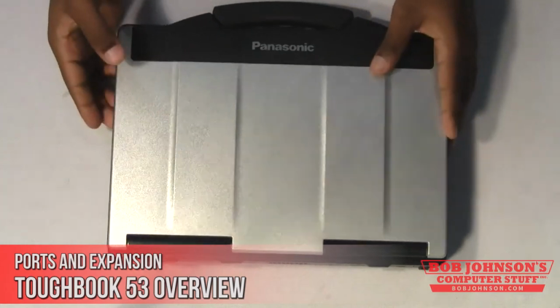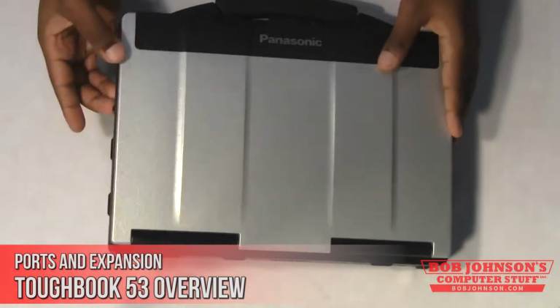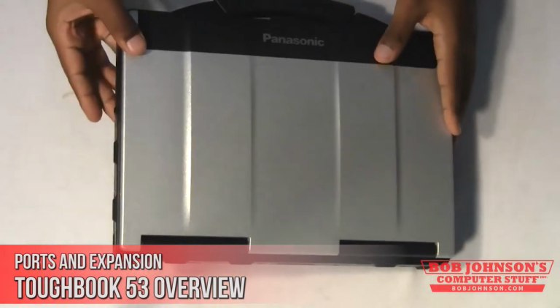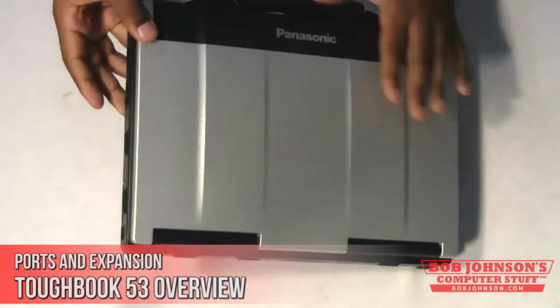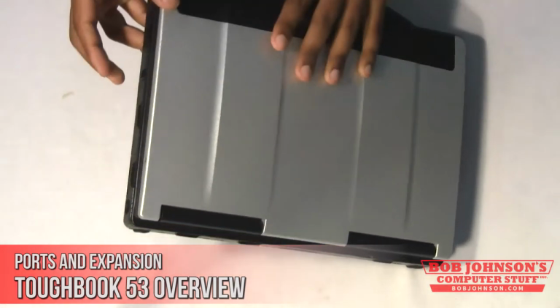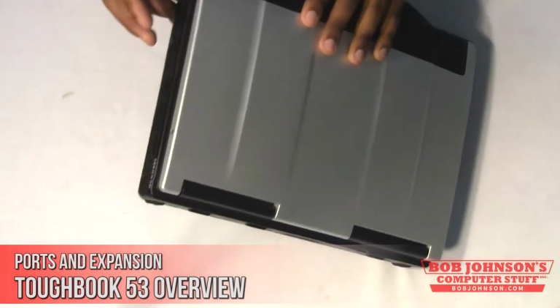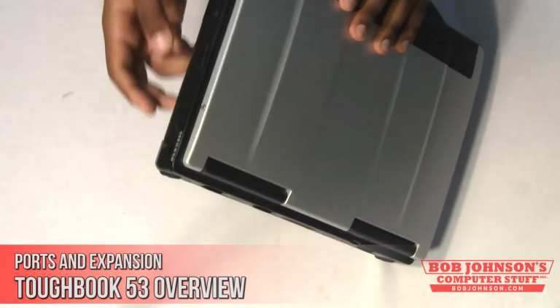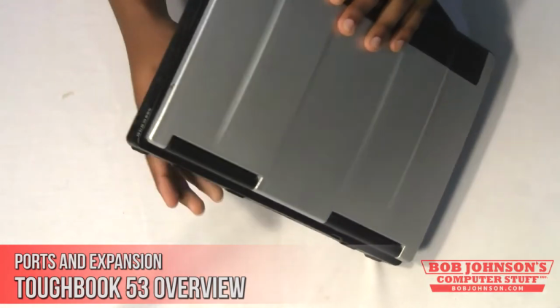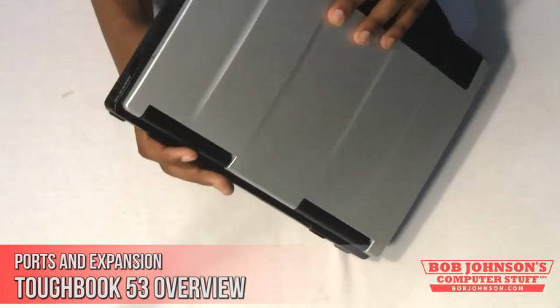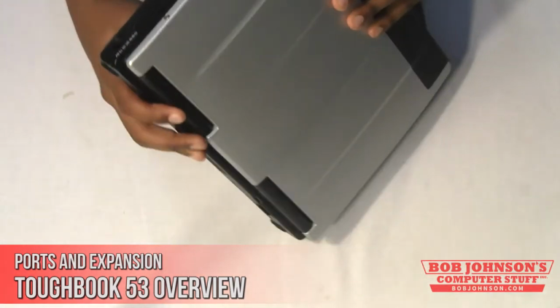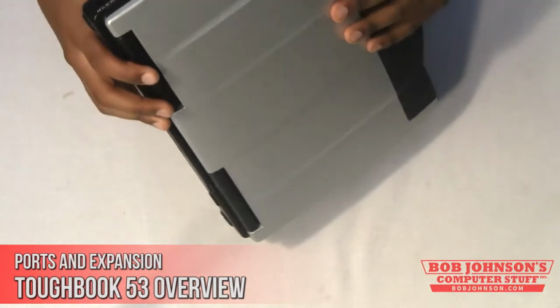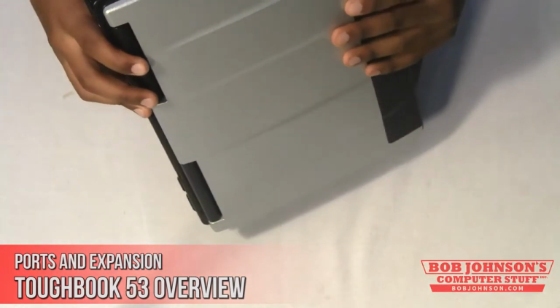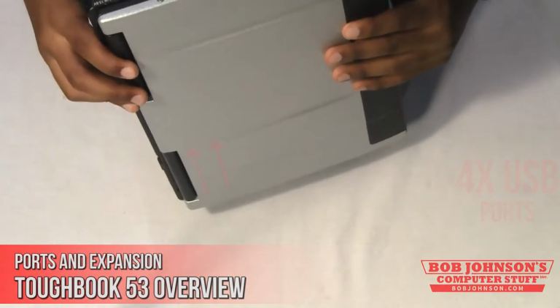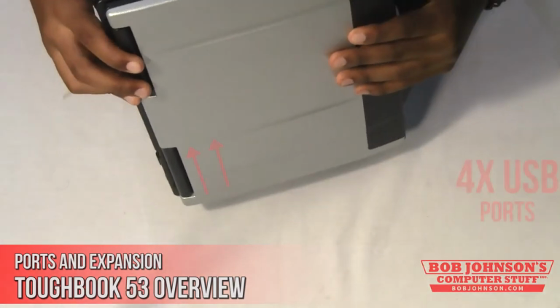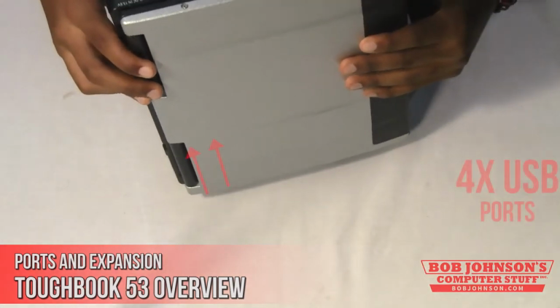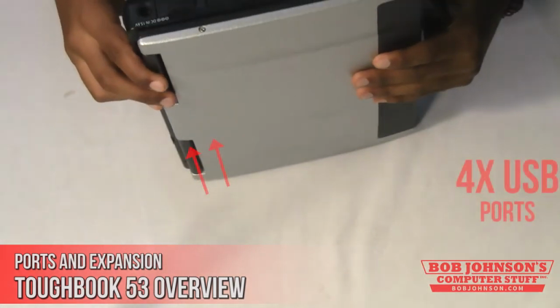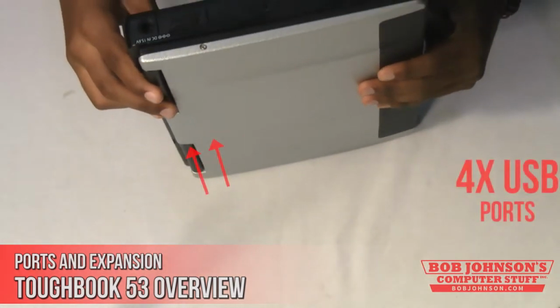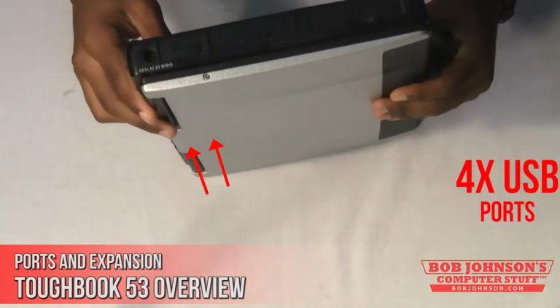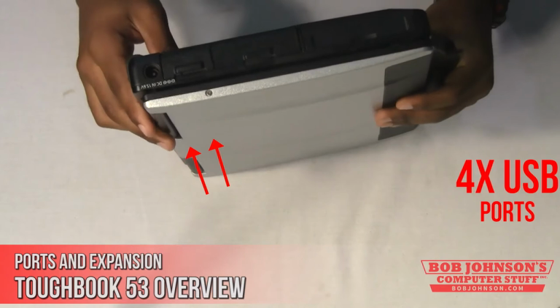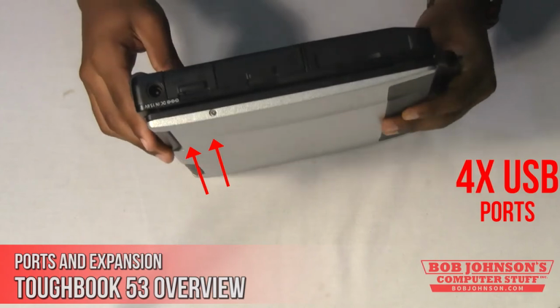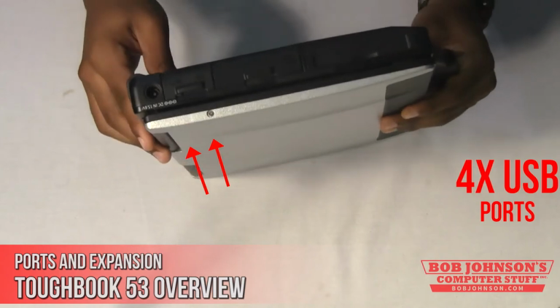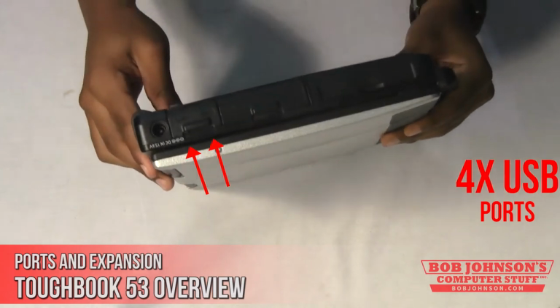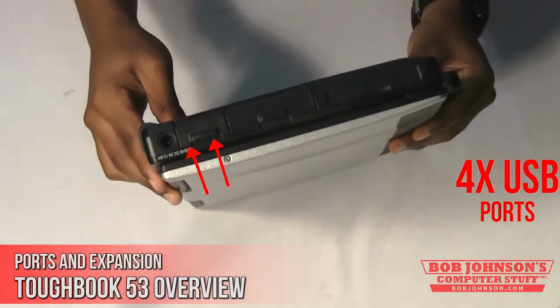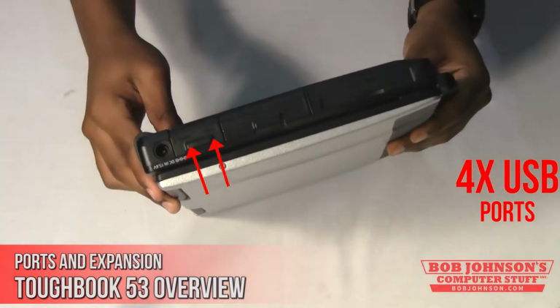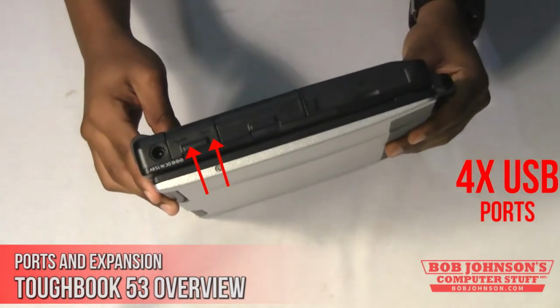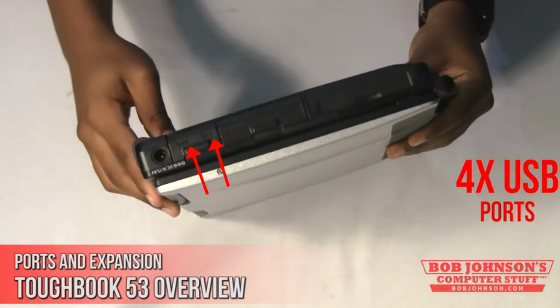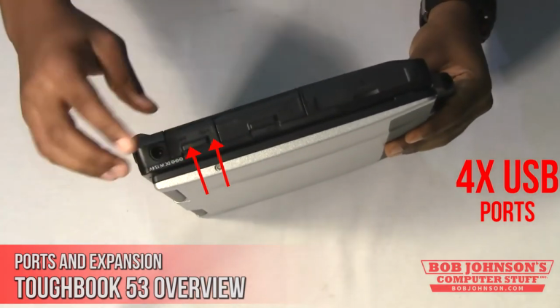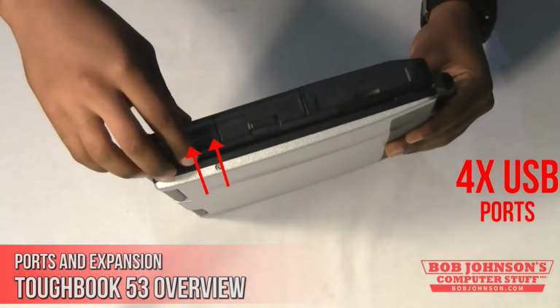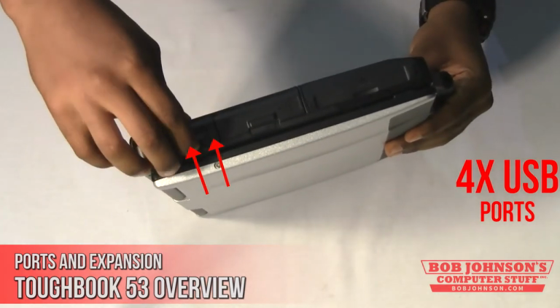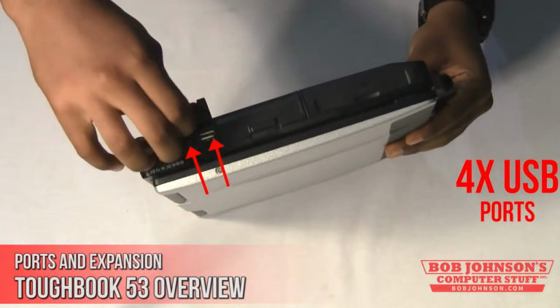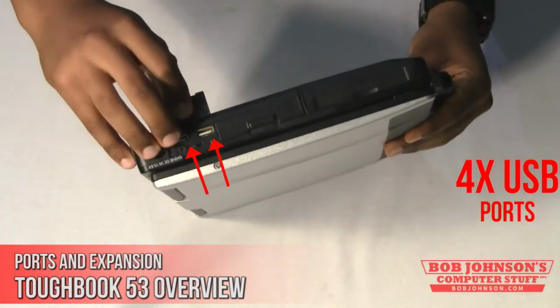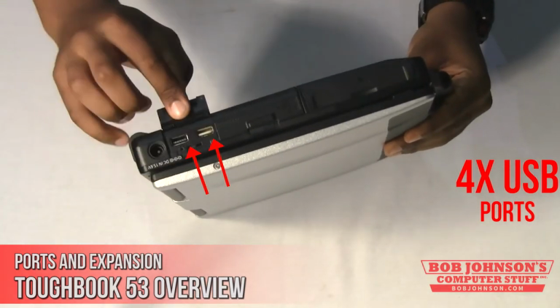The Toughbook 53 has four USB ports. Imagine the convenience of having four USB ports on a semi-rugged computer.